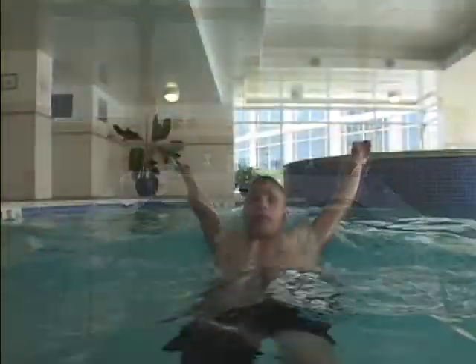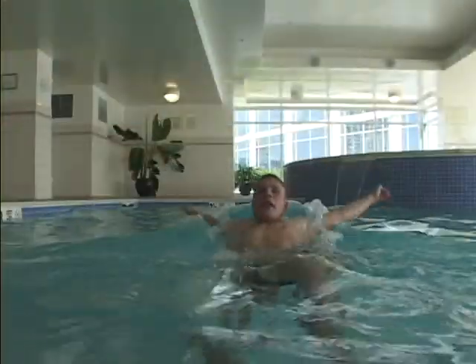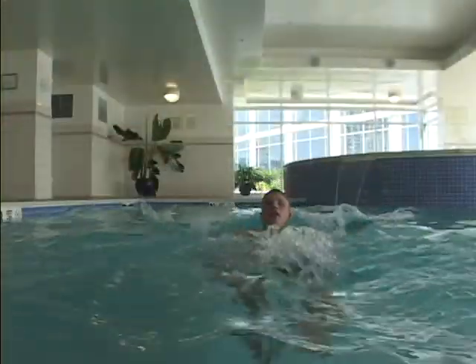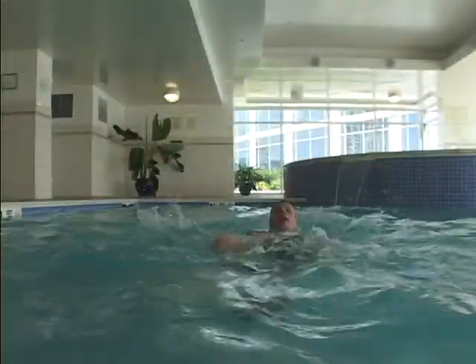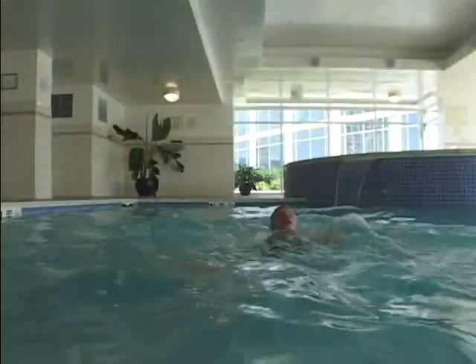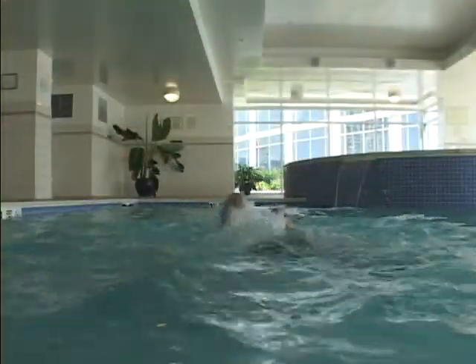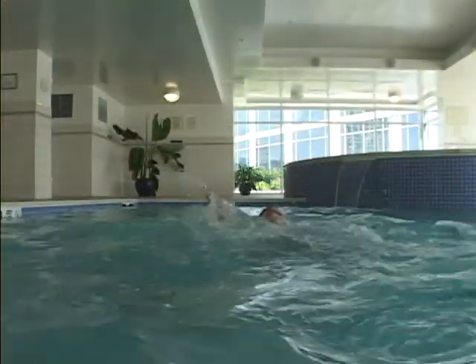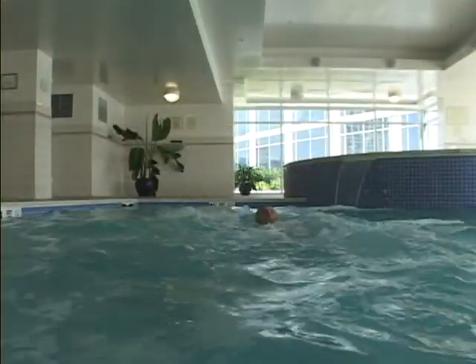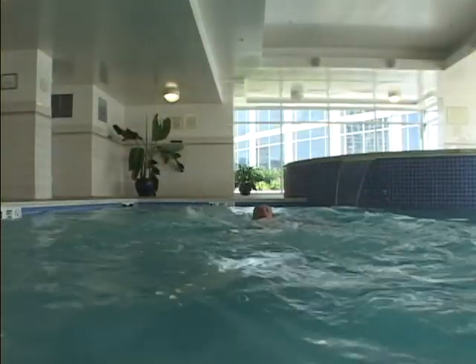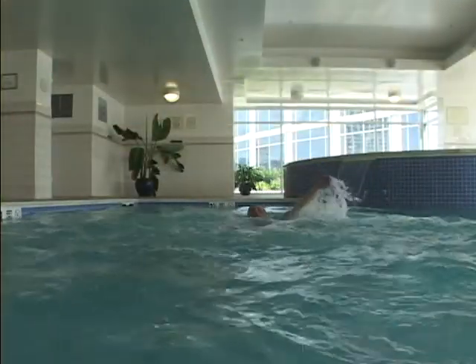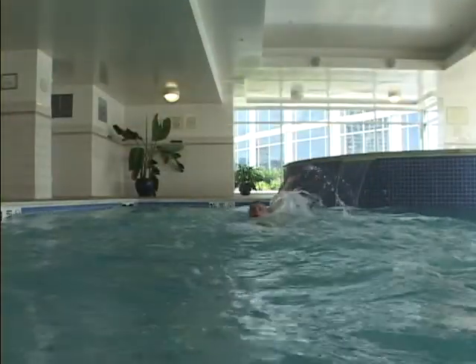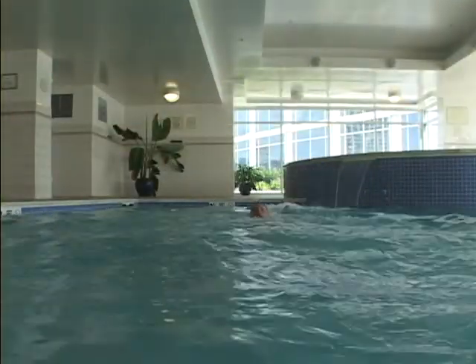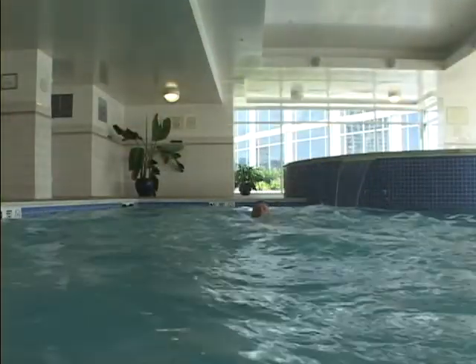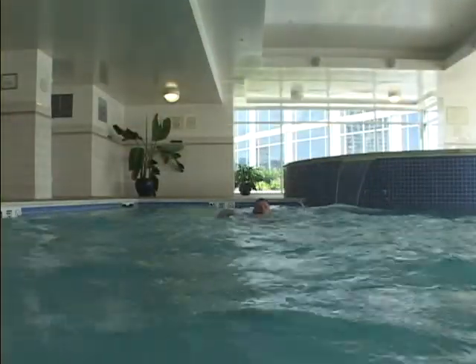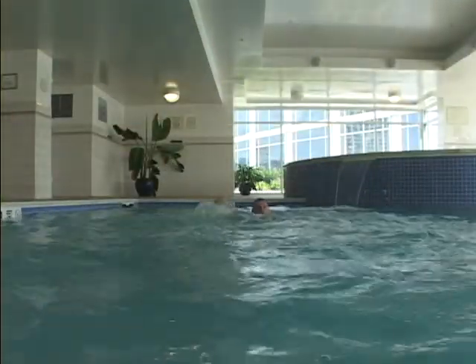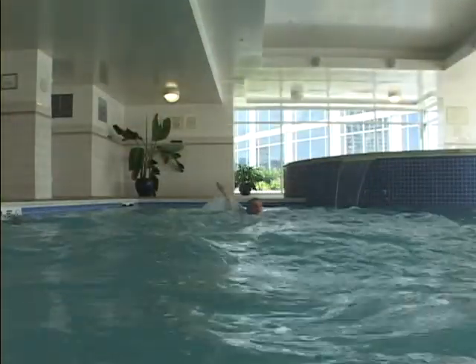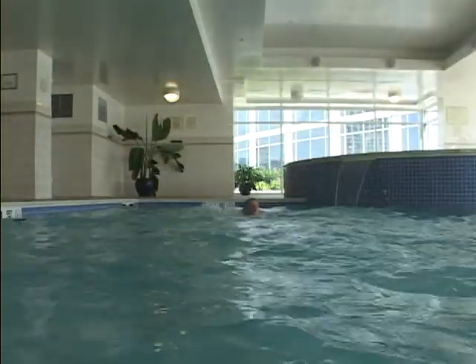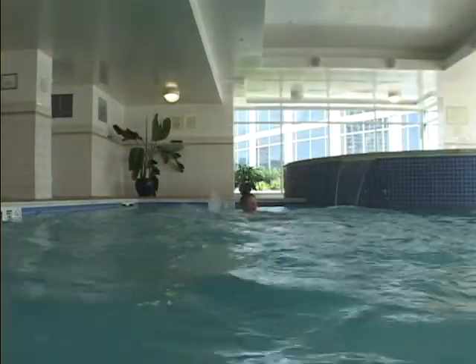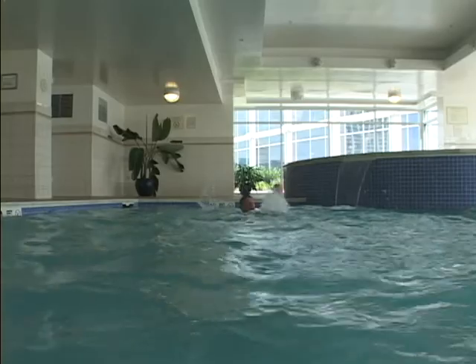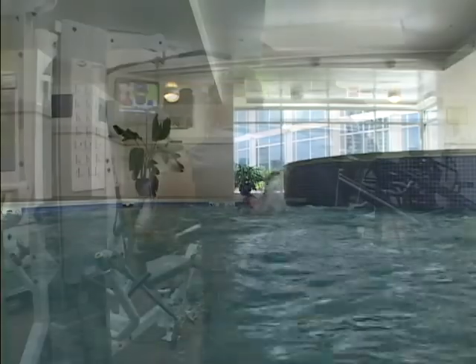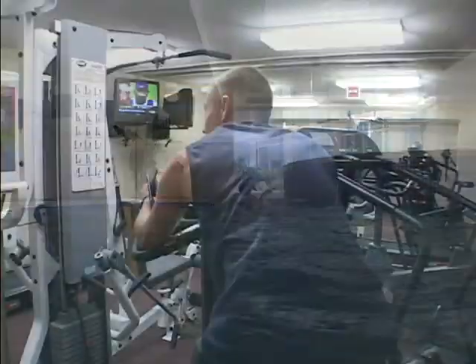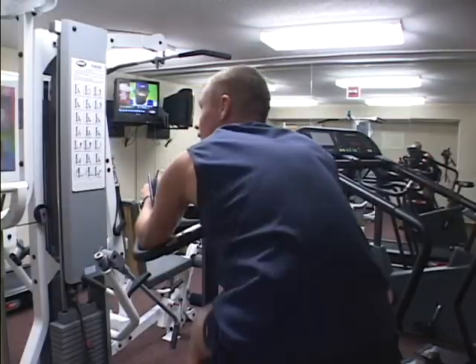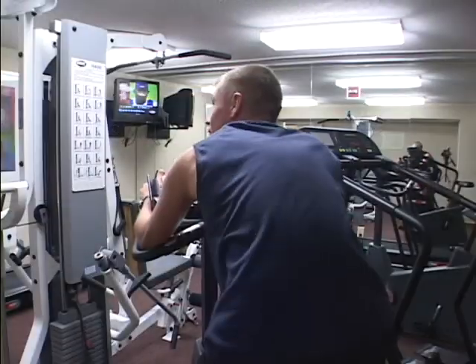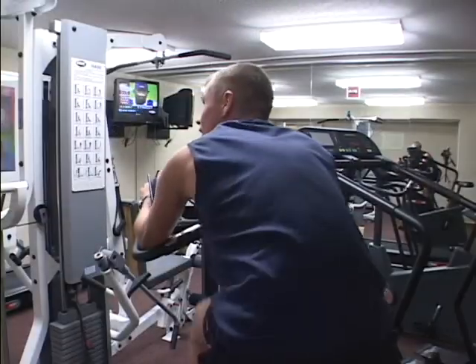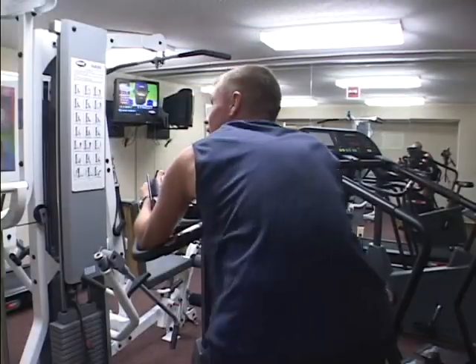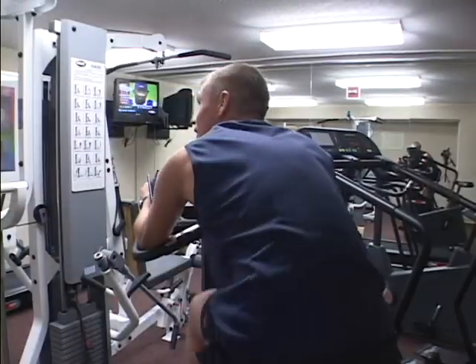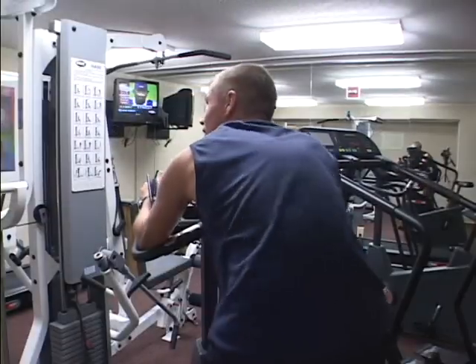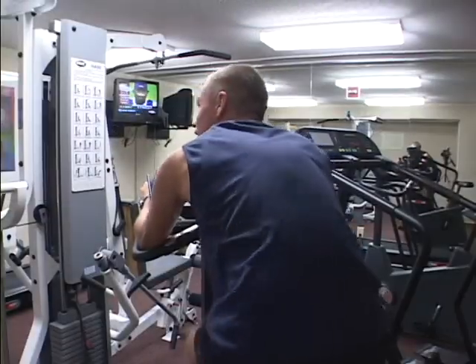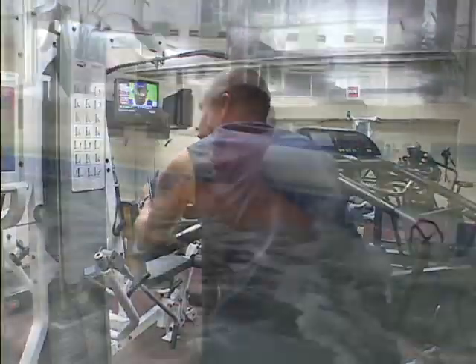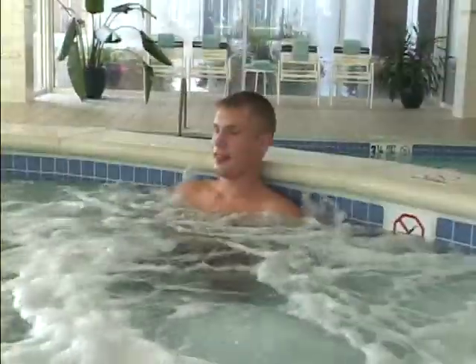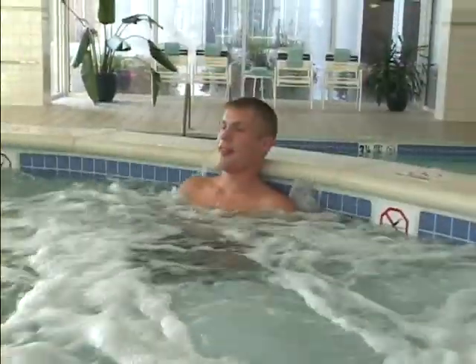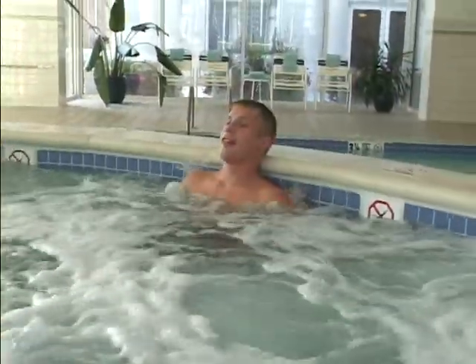Exercise enthusiasts can maintain their fitness regimen in our indoor pool and nicely equipped exercise room, or relax in our whirlpool.